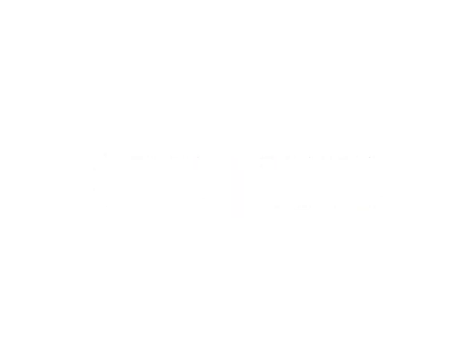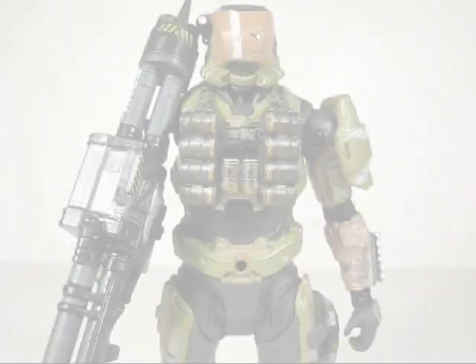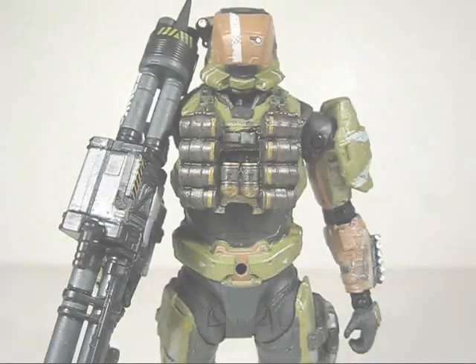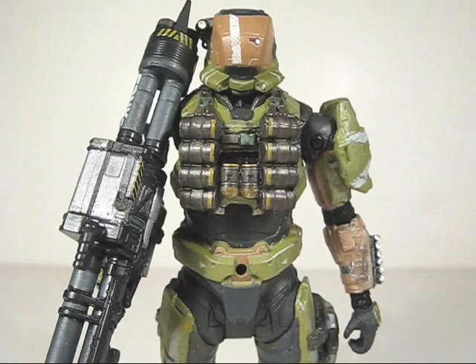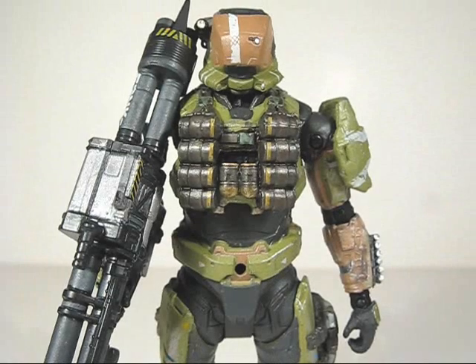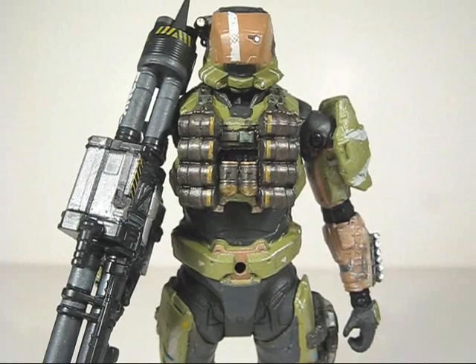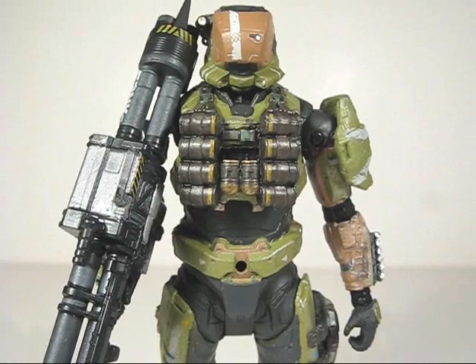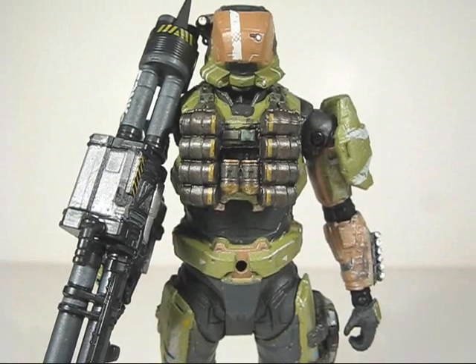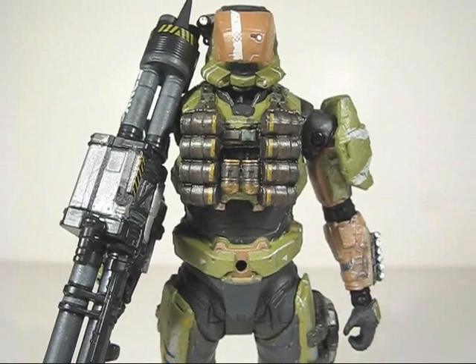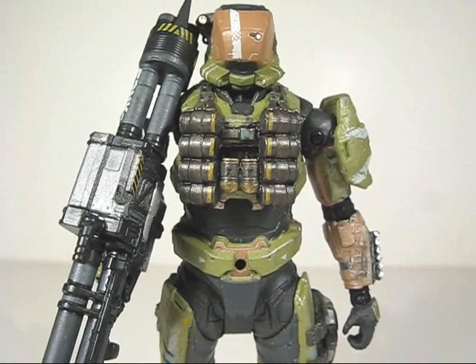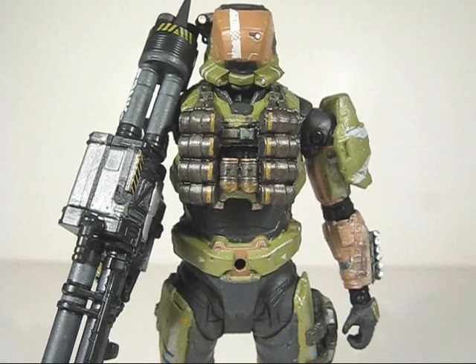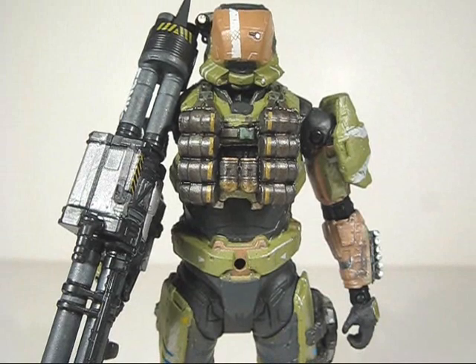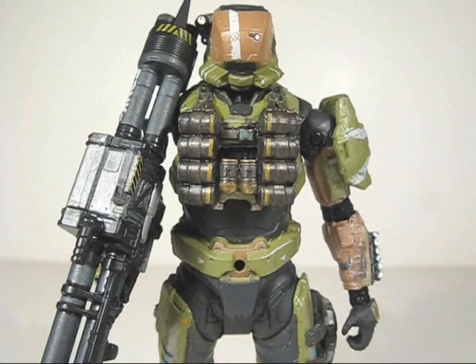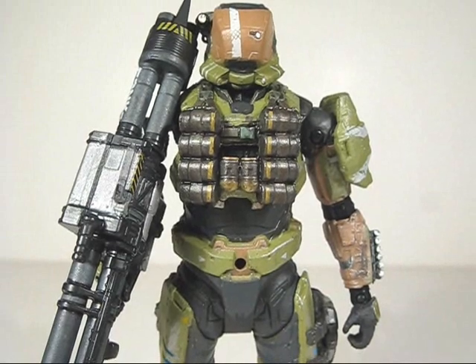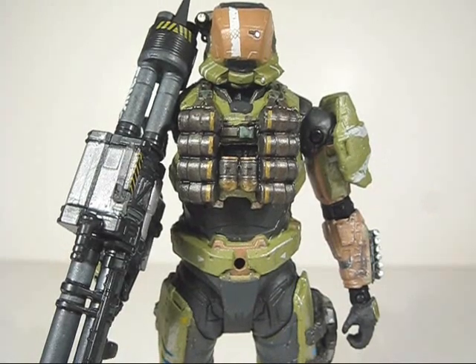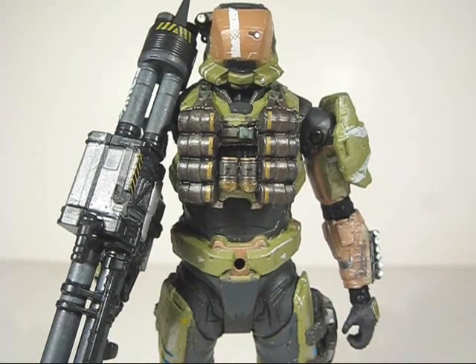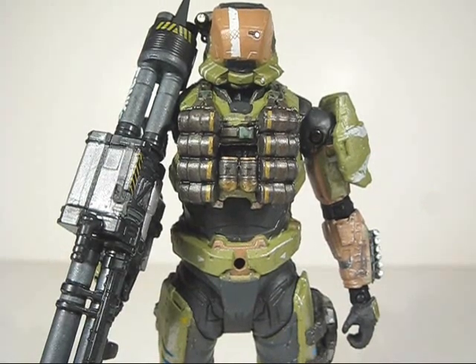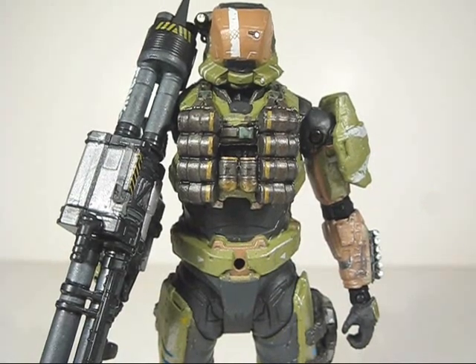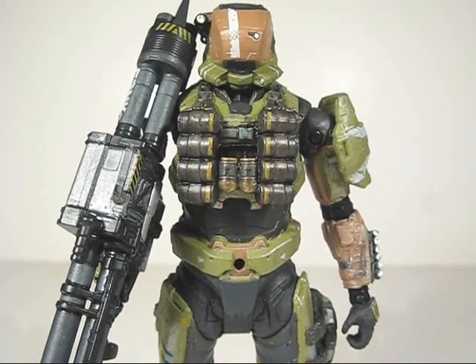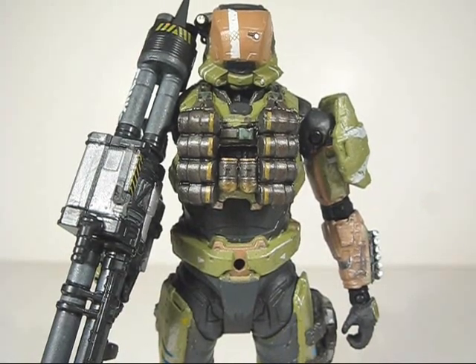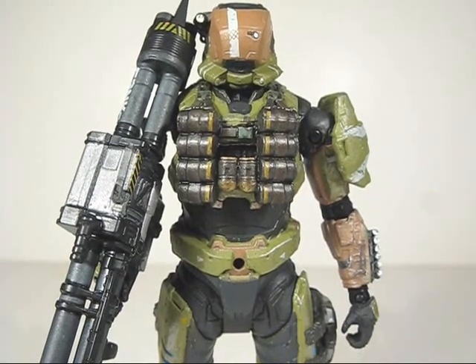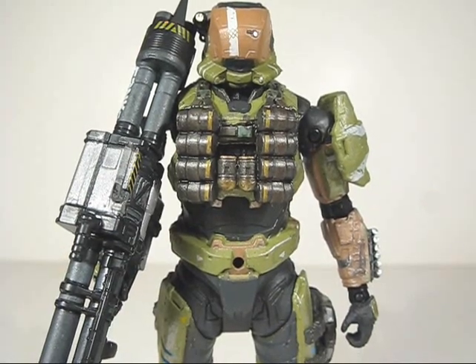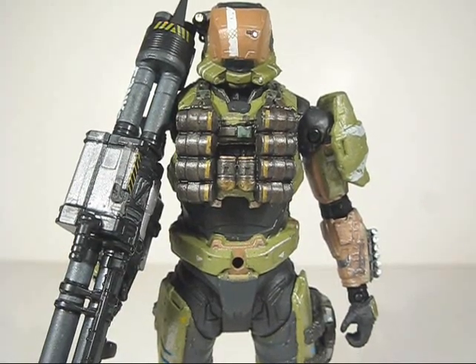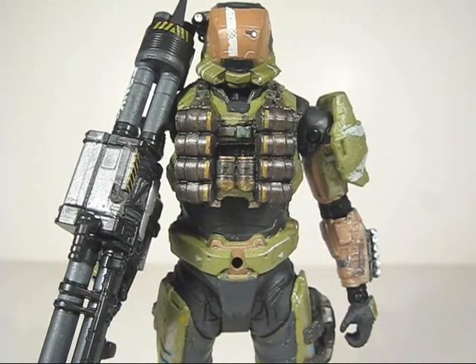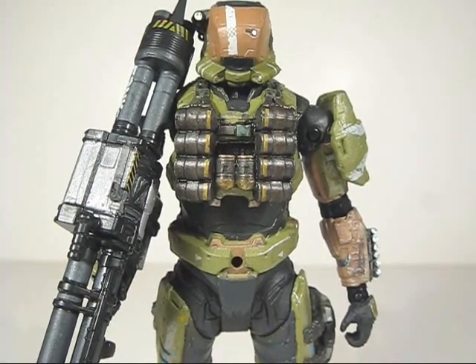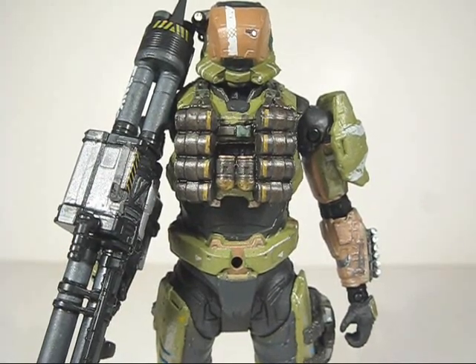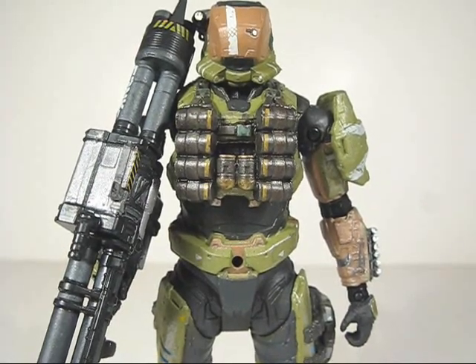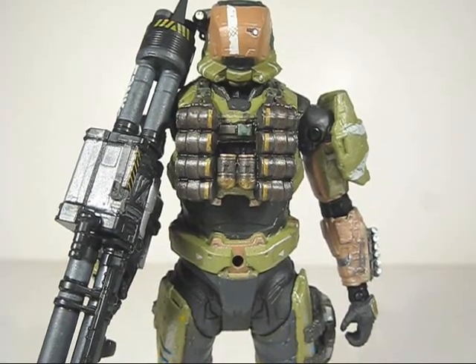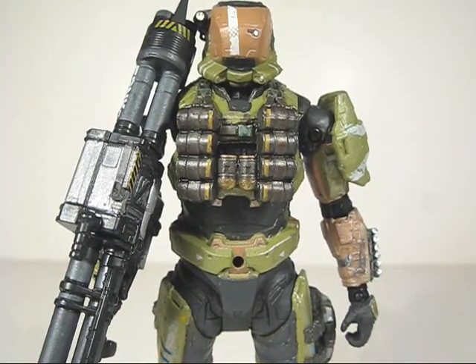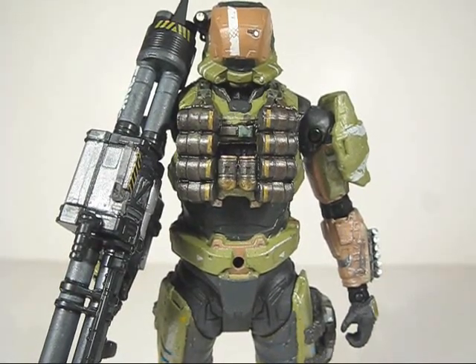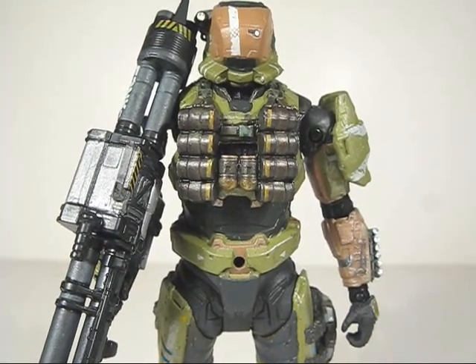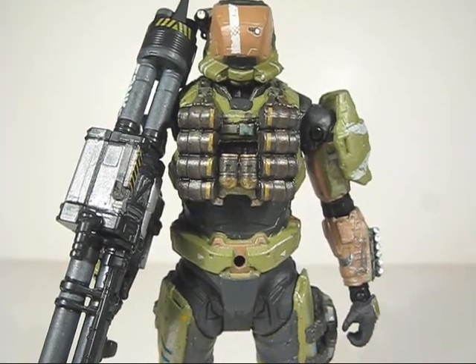What's up guys and gals, Halo fans — here we go with the Halo Reach Series 5 Spartan Gungnir Custom.